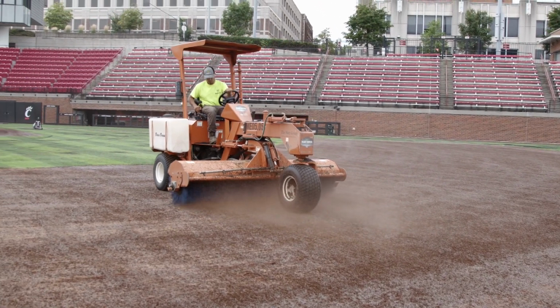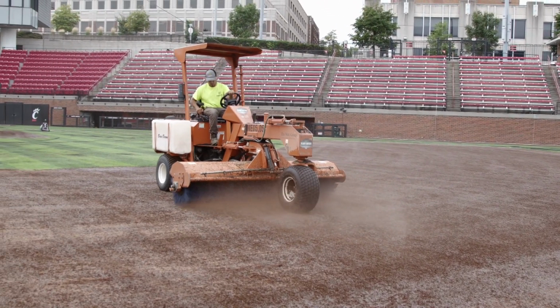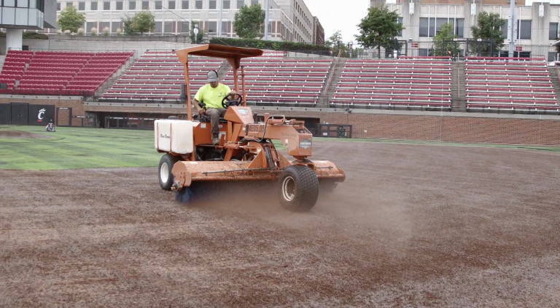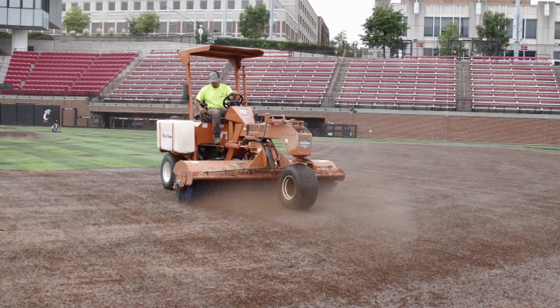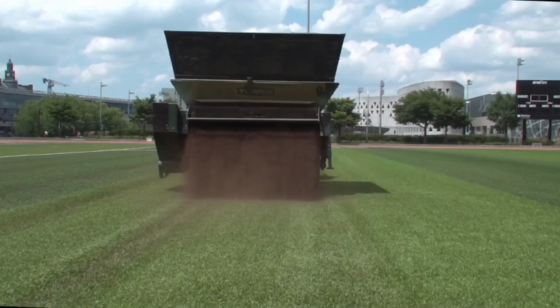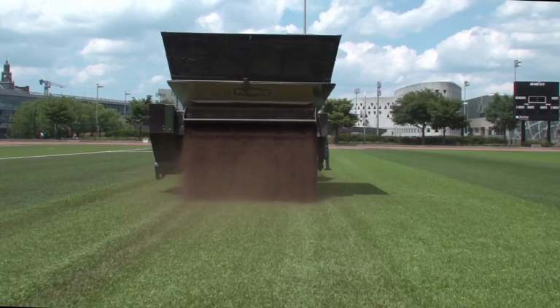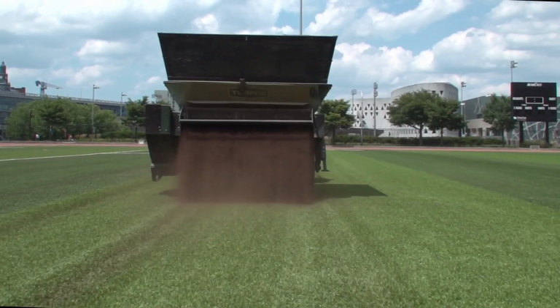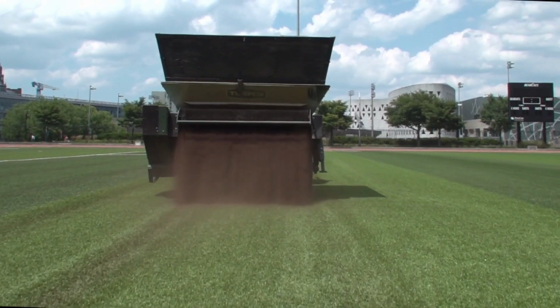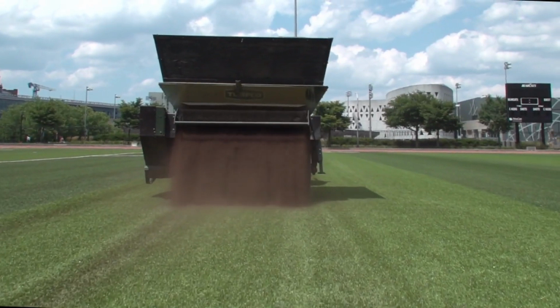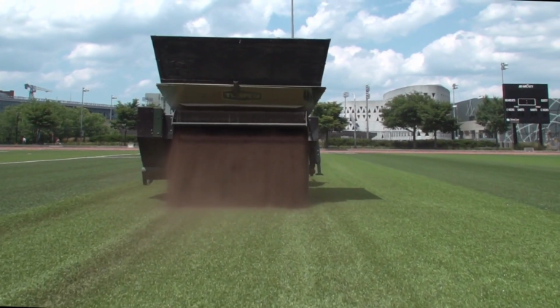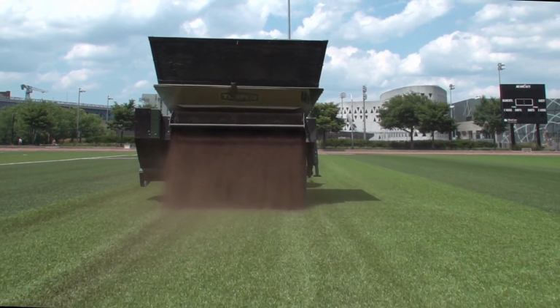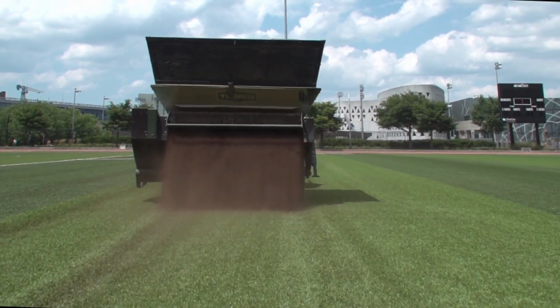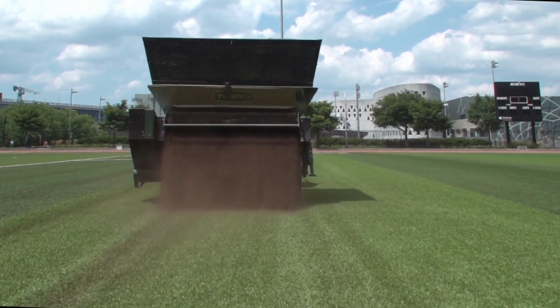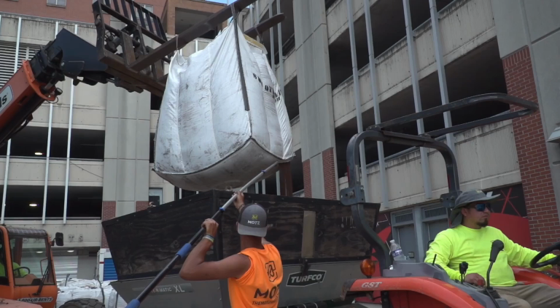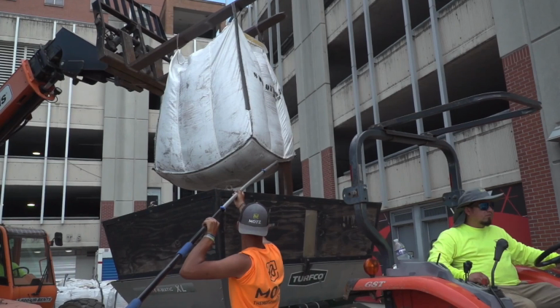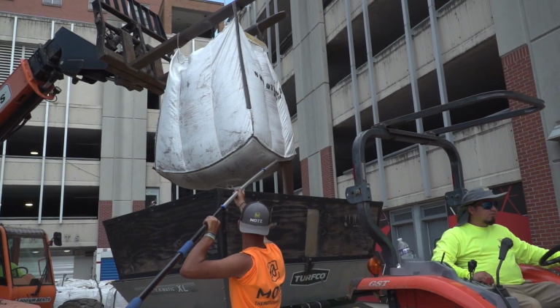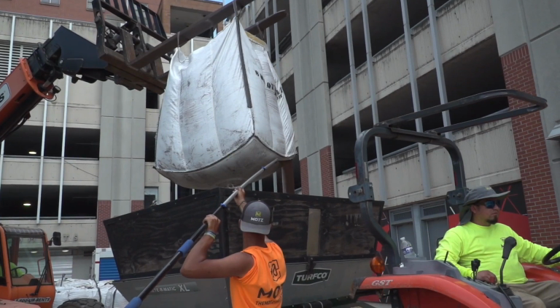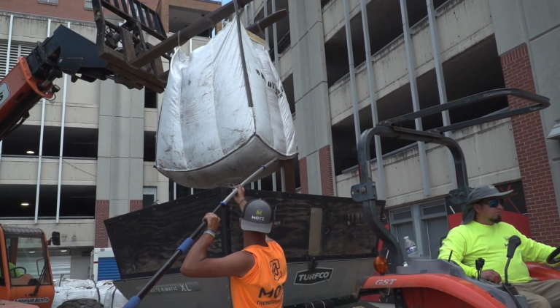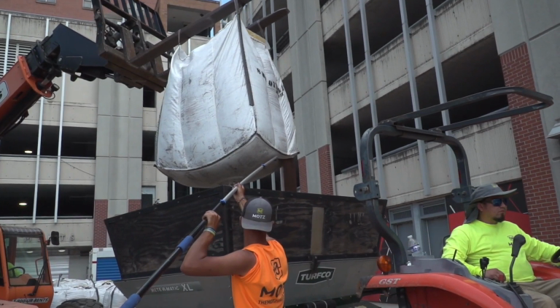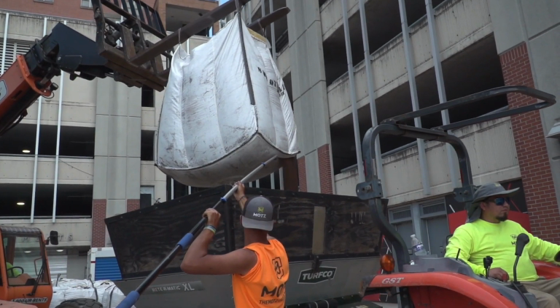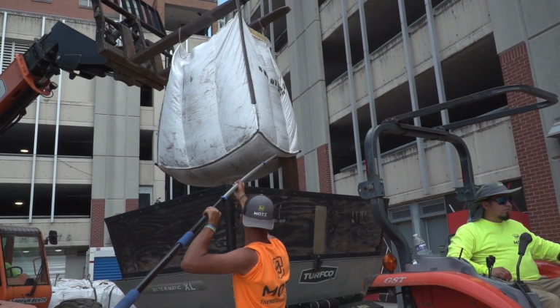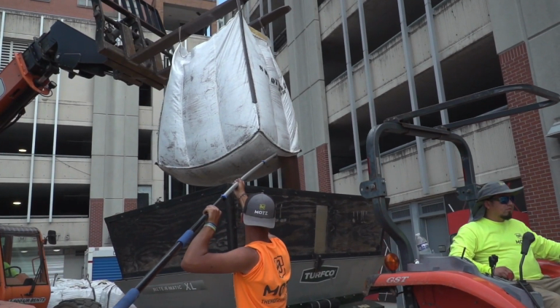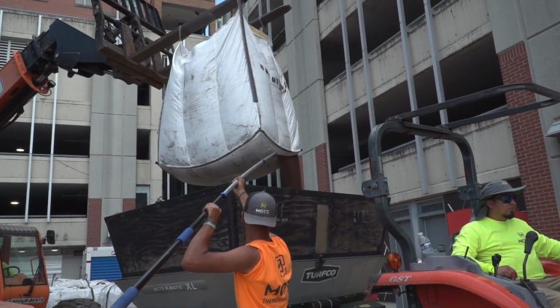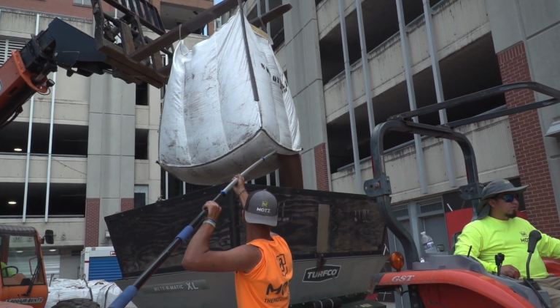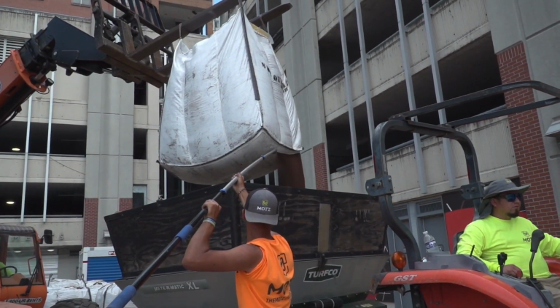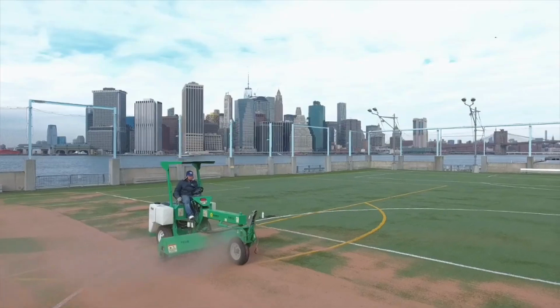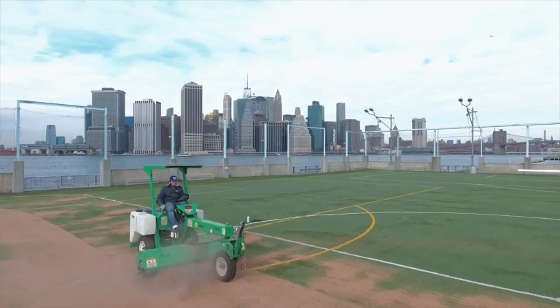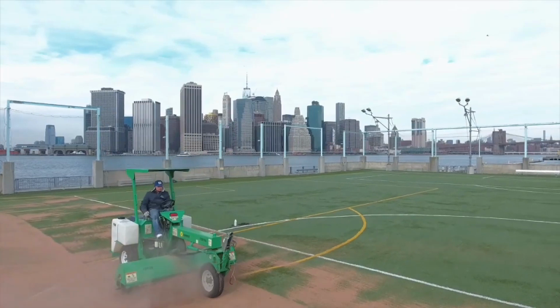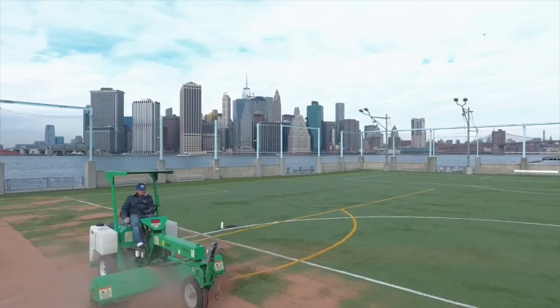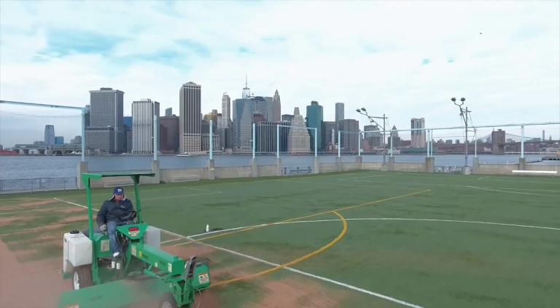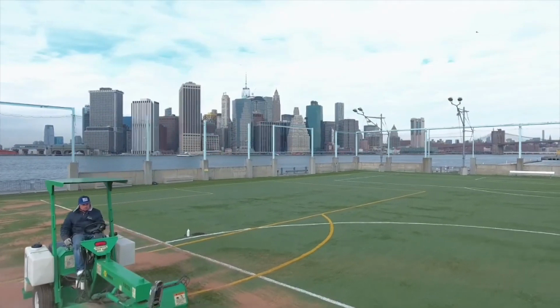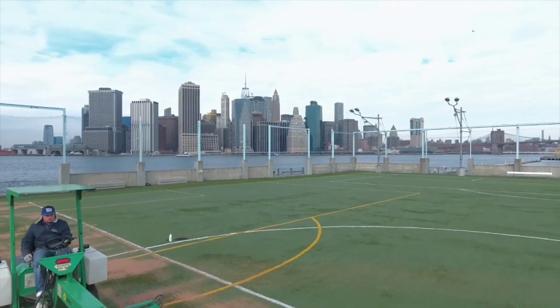Crafted from 100% USA-grown walnut shells, this blend keeps things cooler, easier to maintain, and designed with performance in mind.